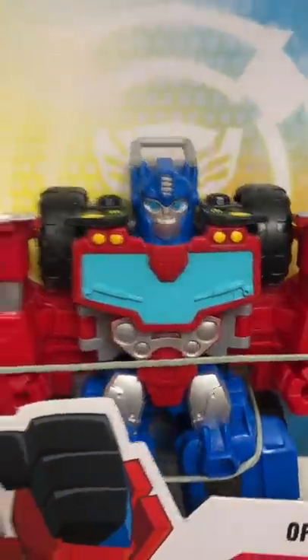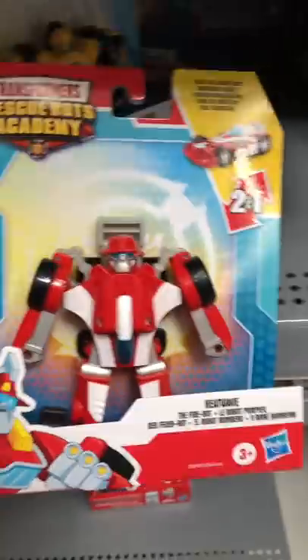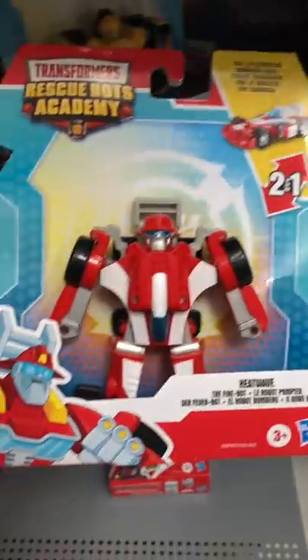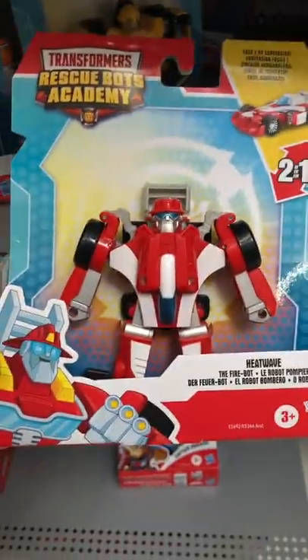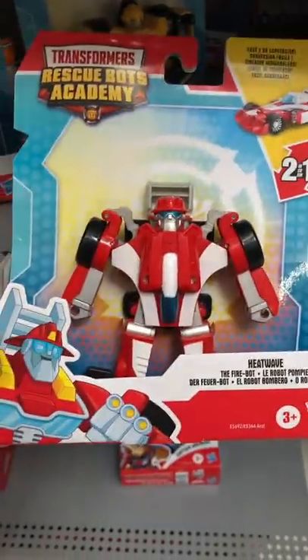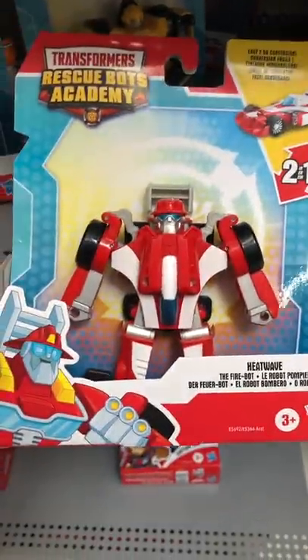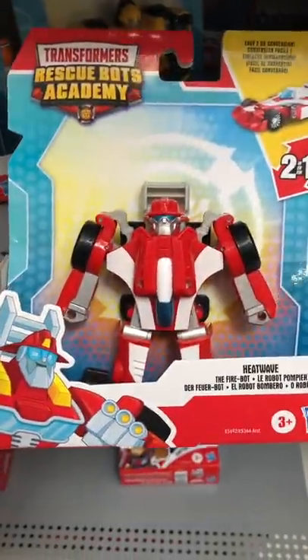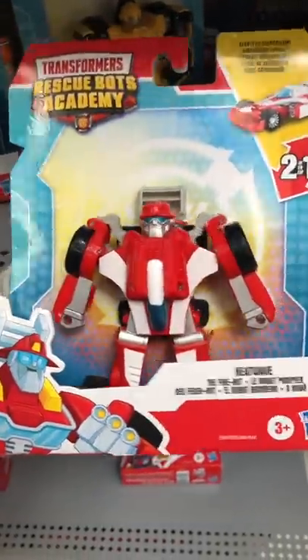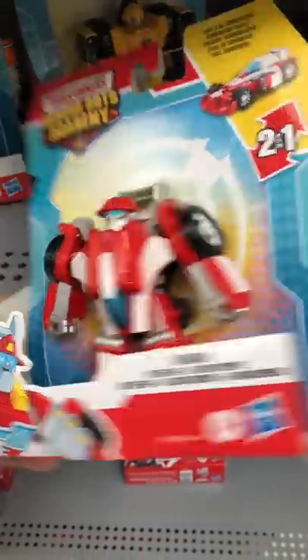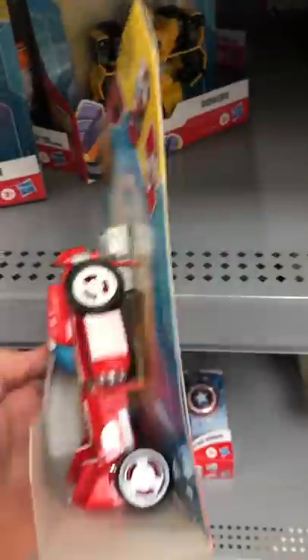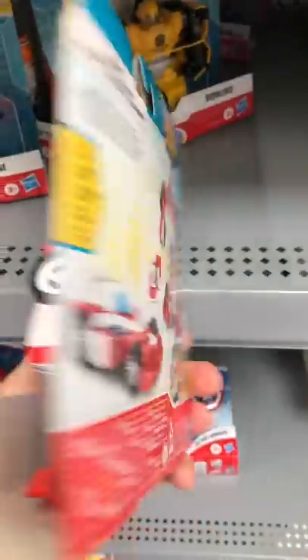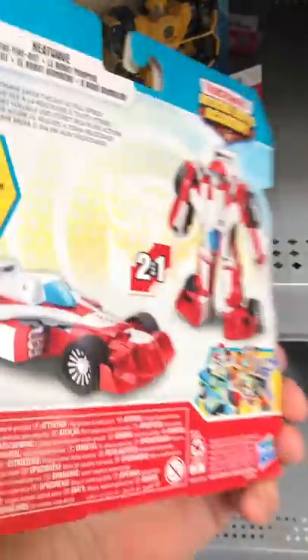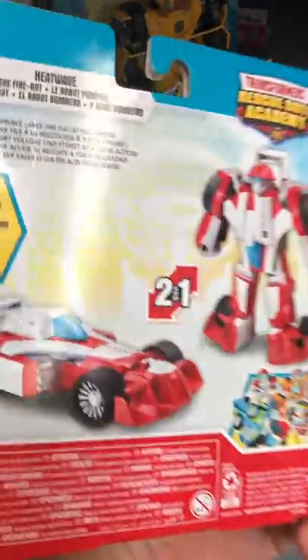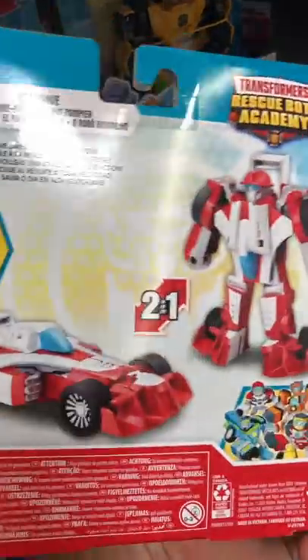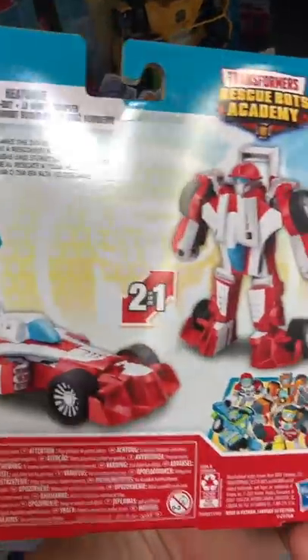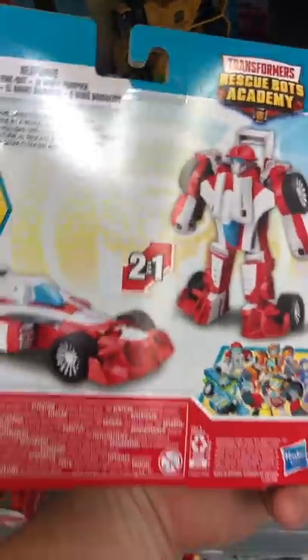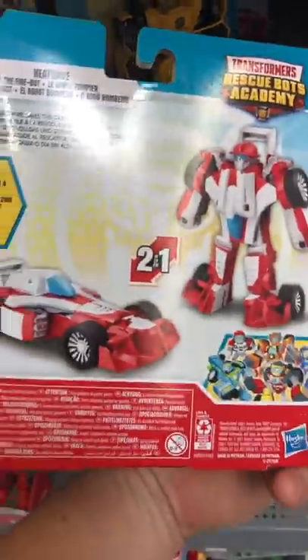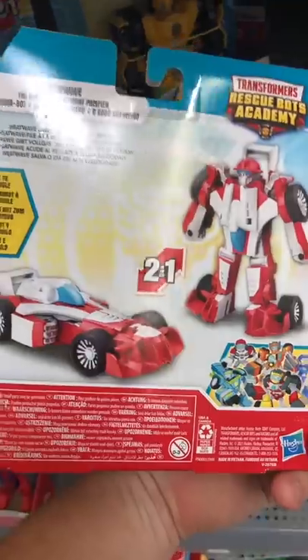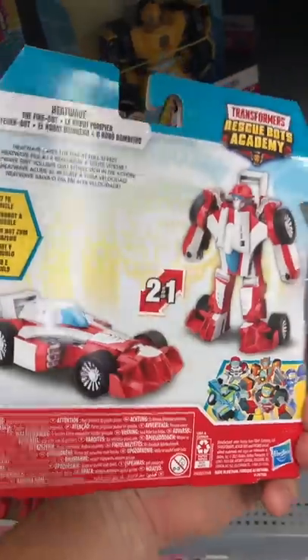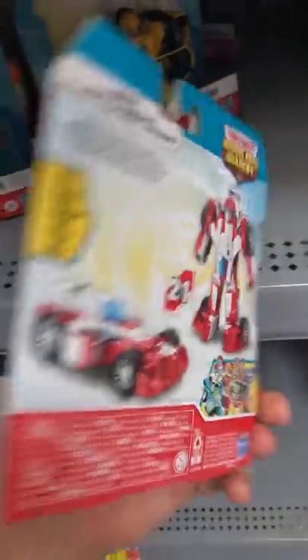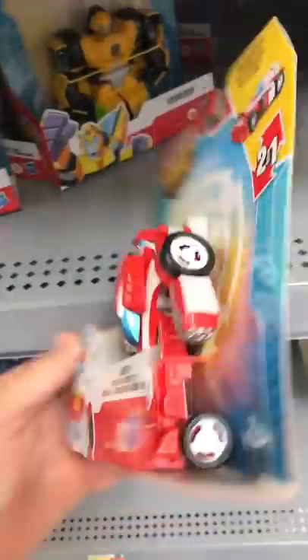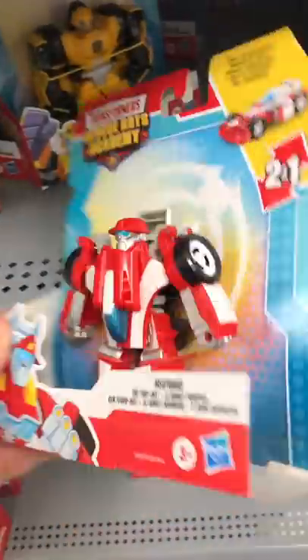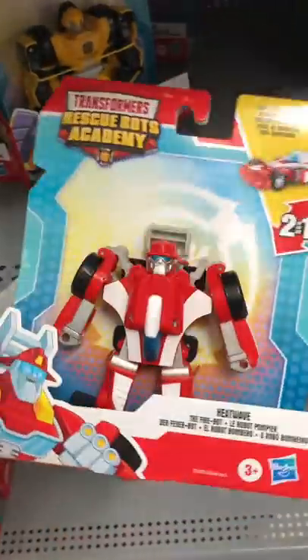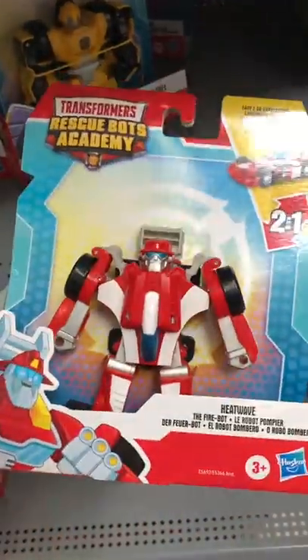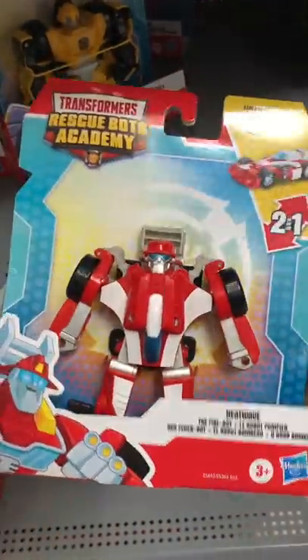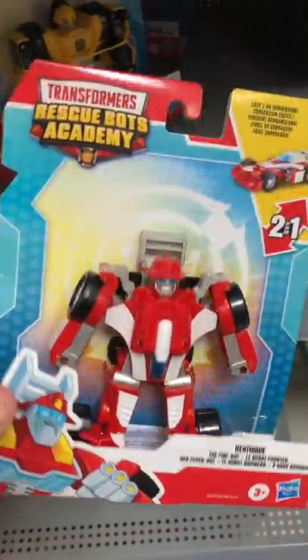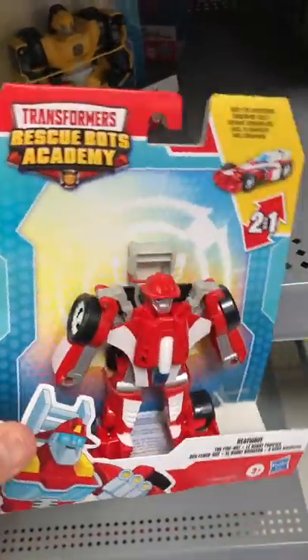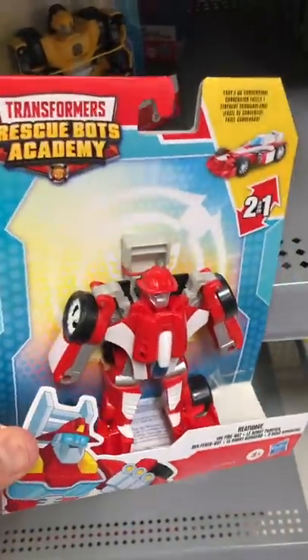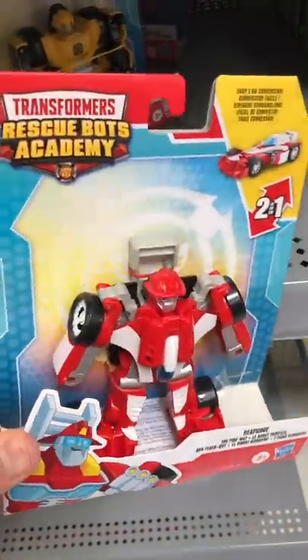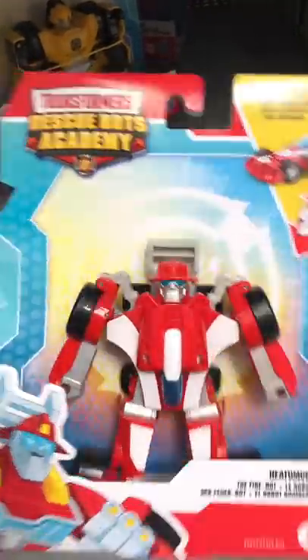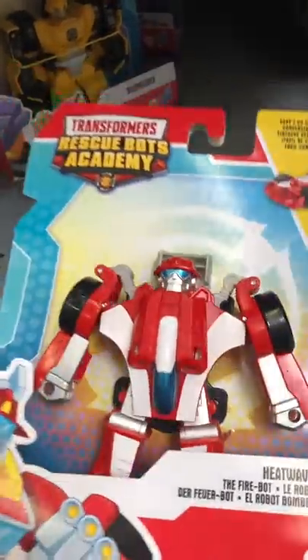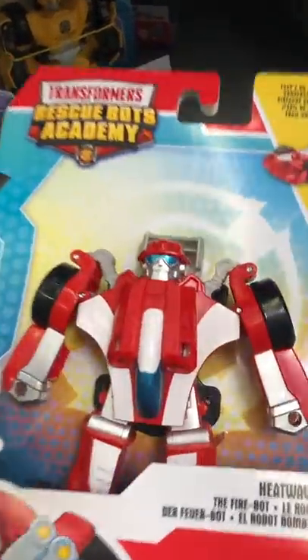Now on to Heat Wave, the F1 racer. Two-in-one conversion, but he's a little bit shorter.